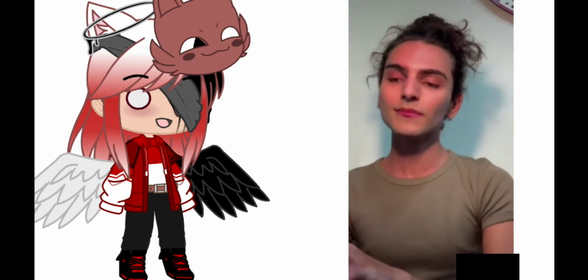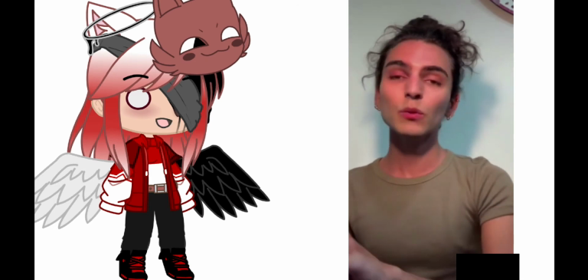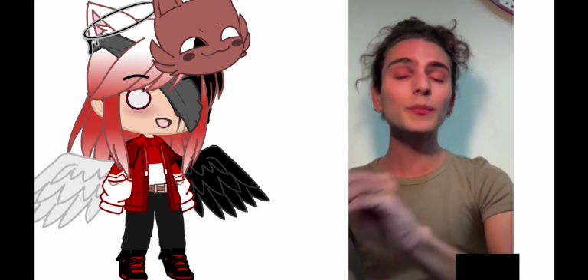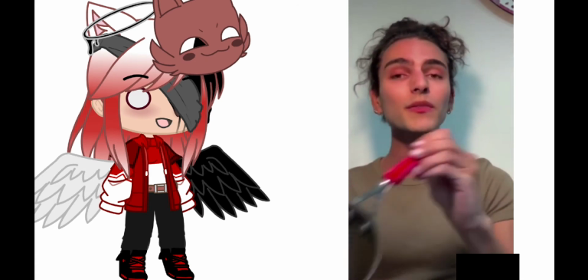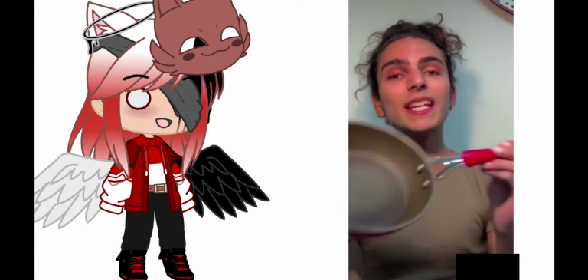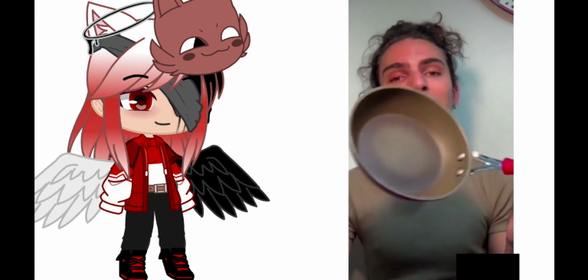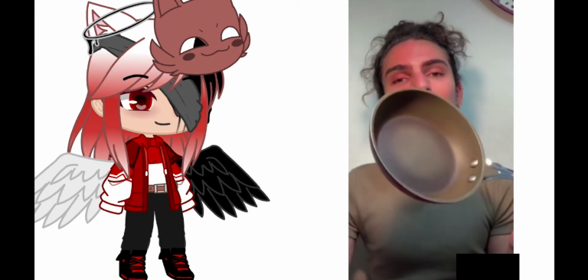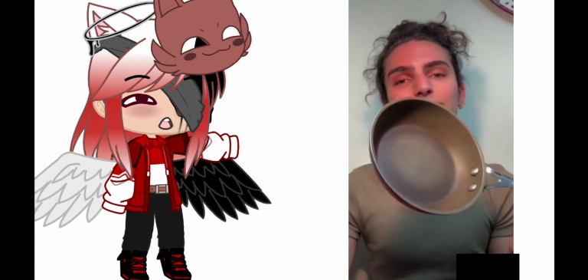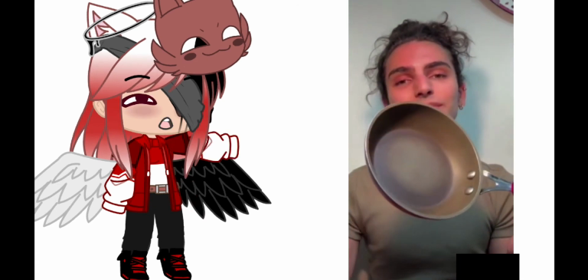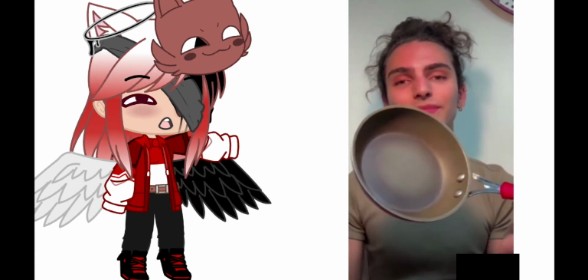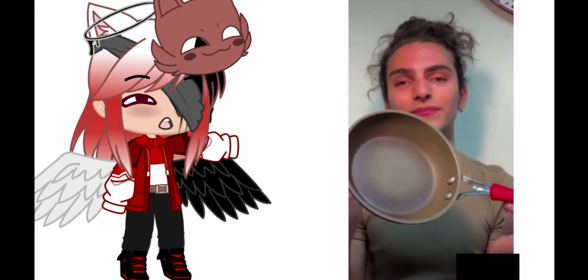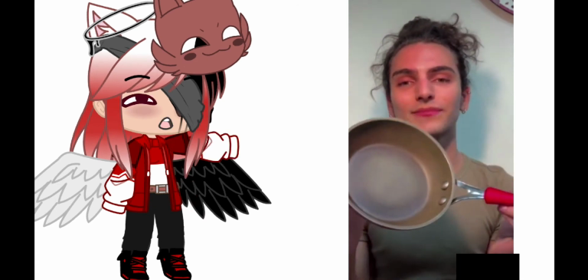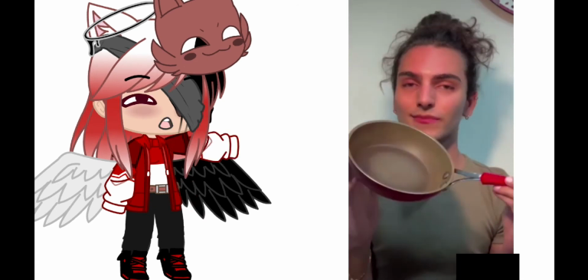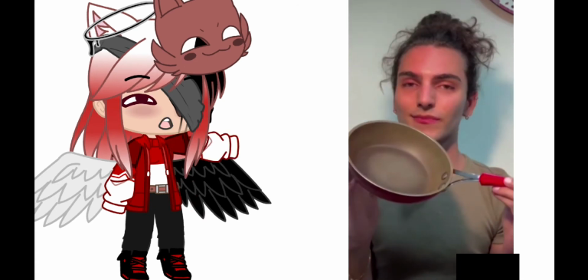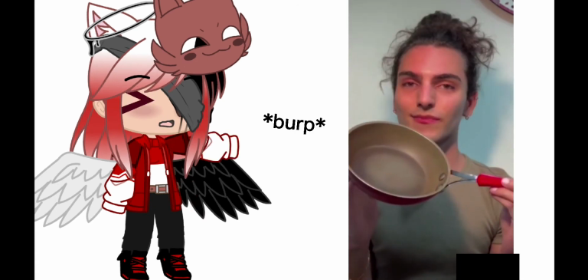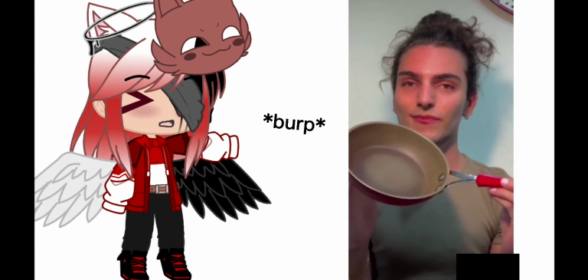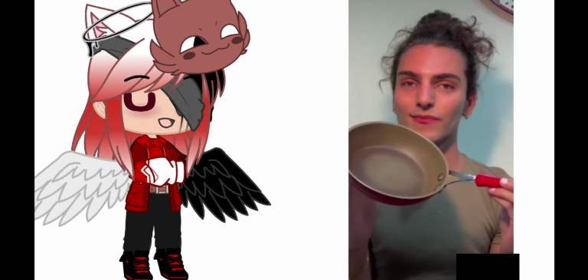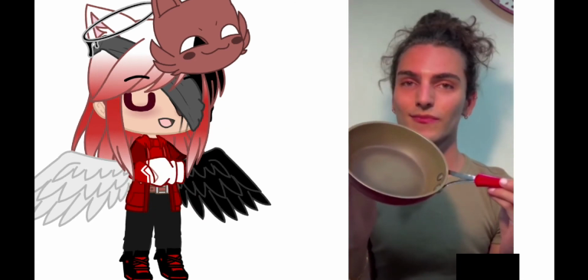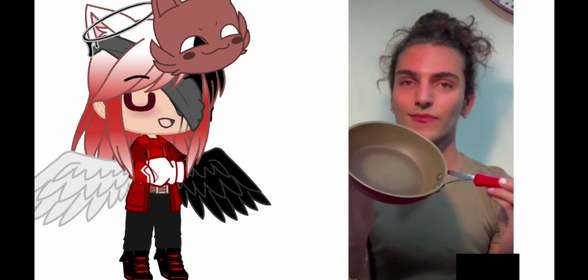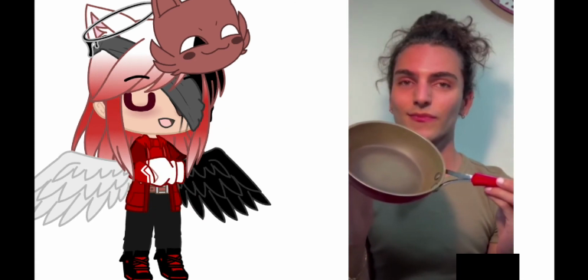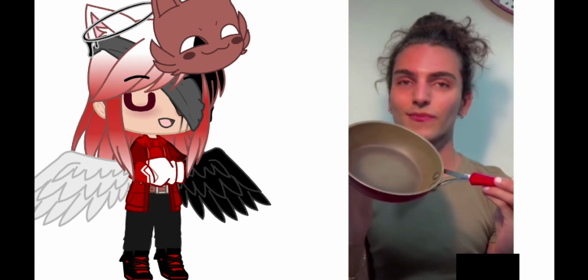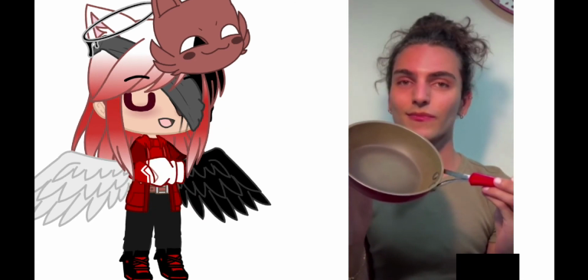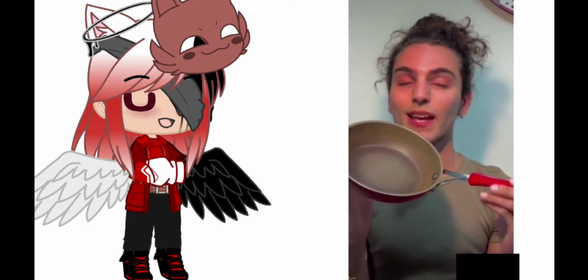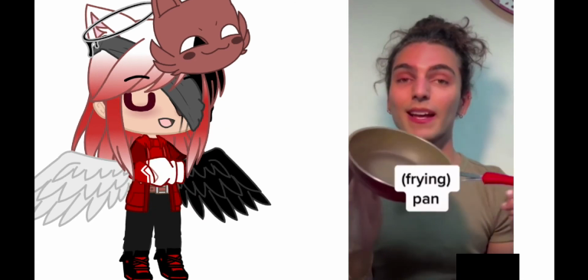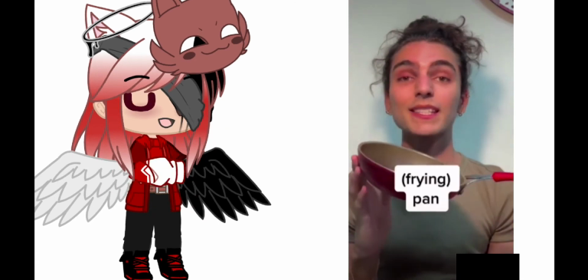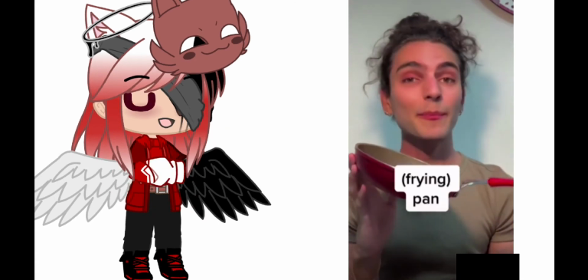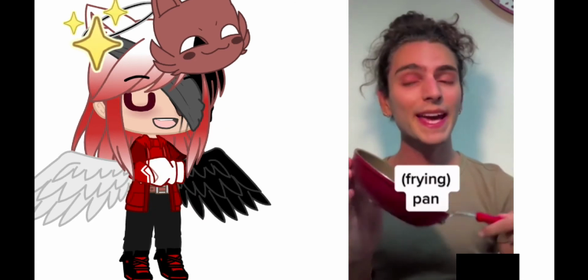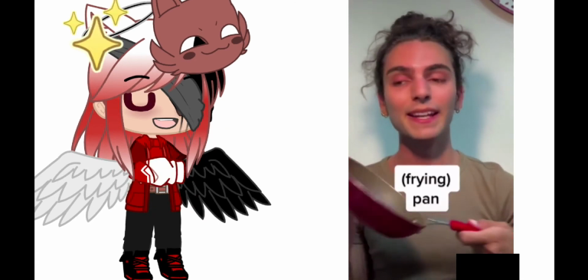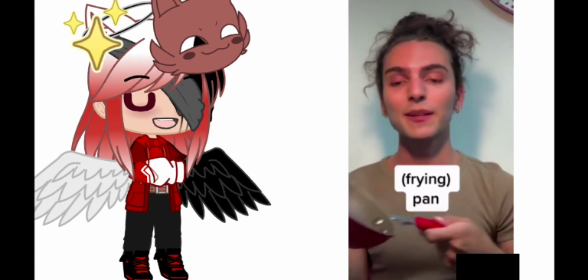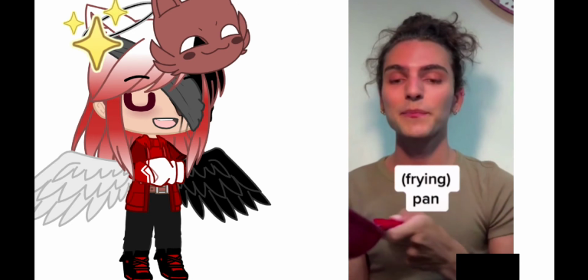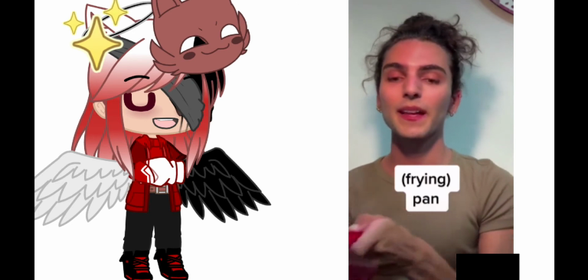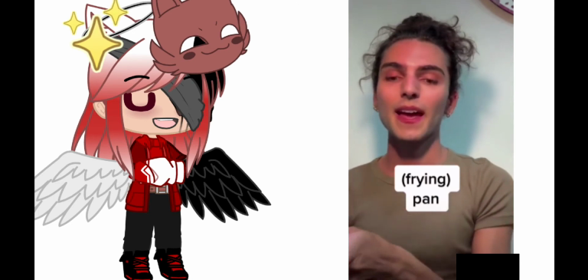What about this? A frying pan. It's a pan. Pan — thank you.